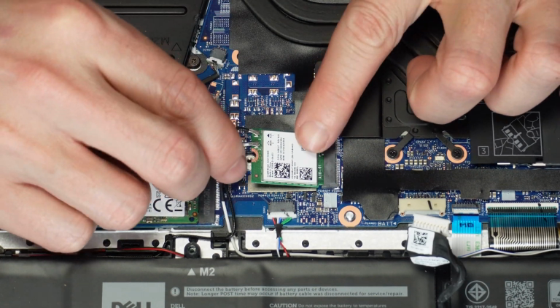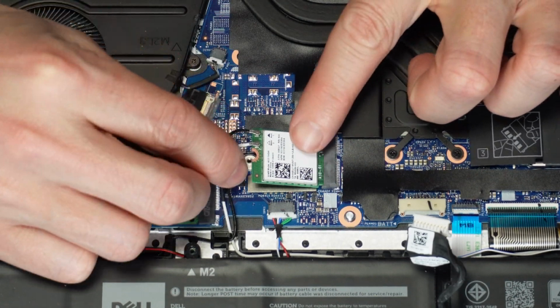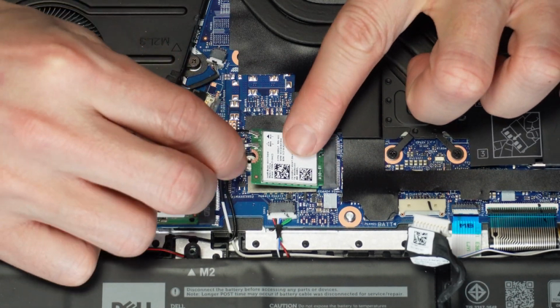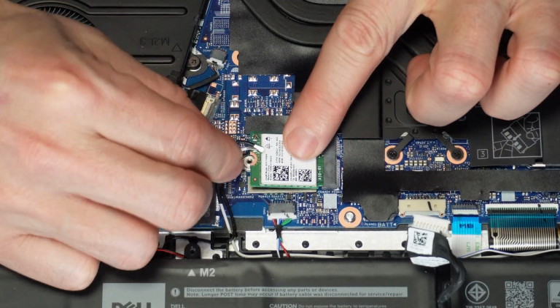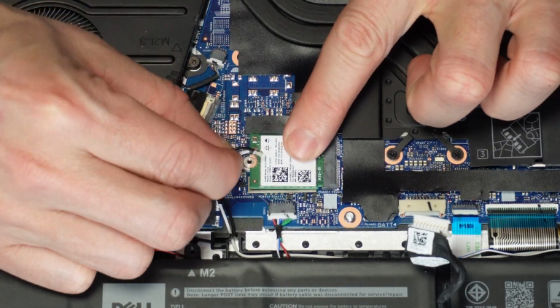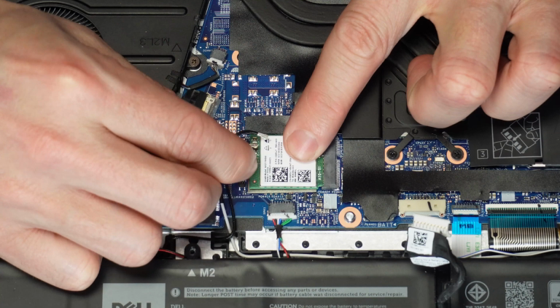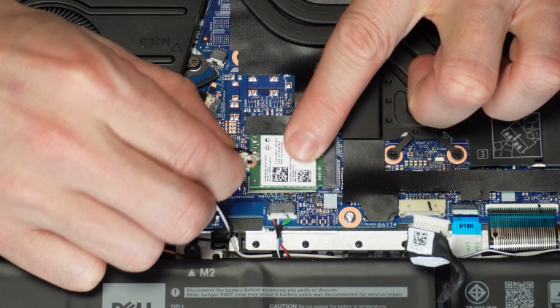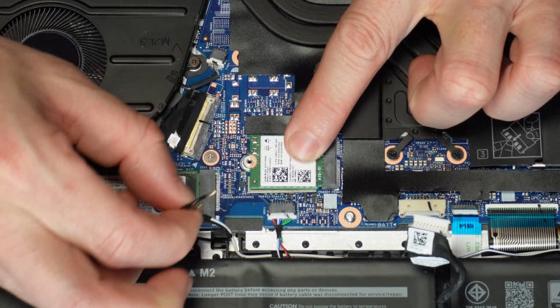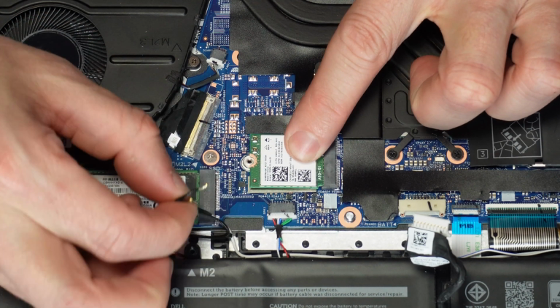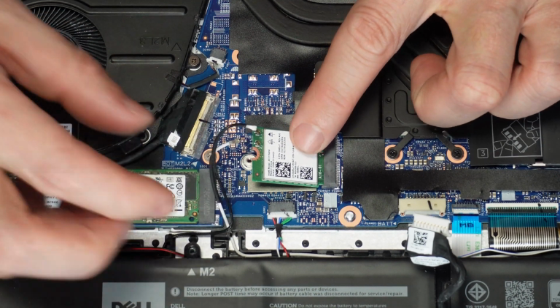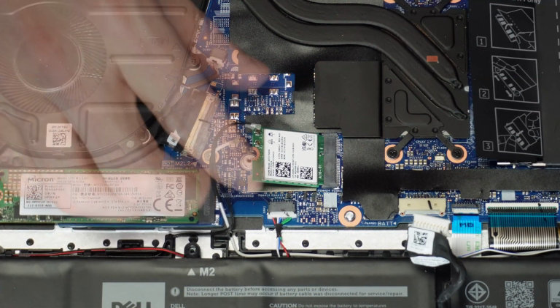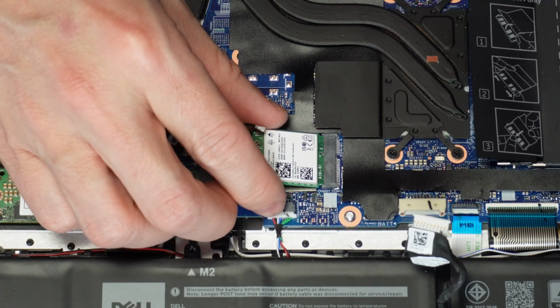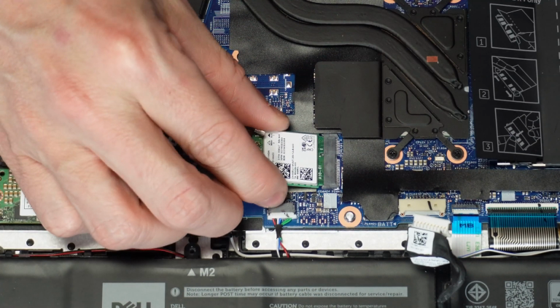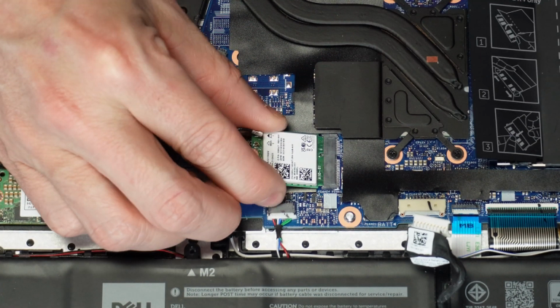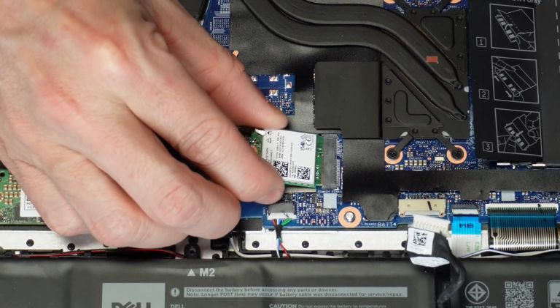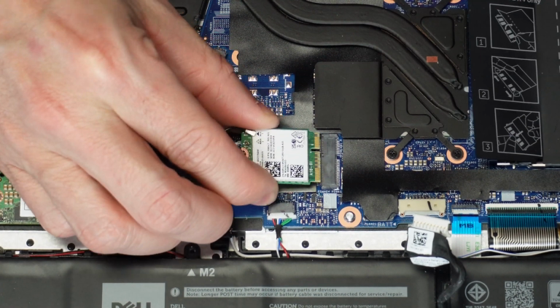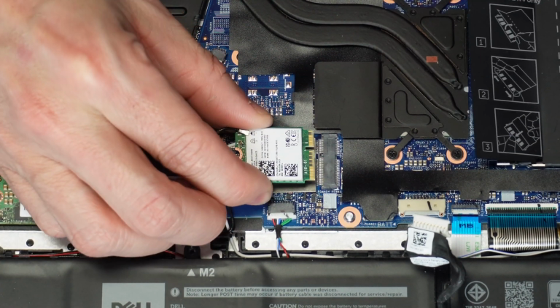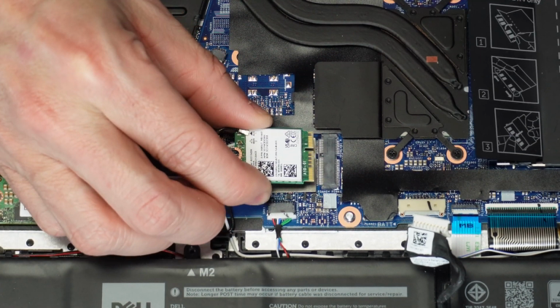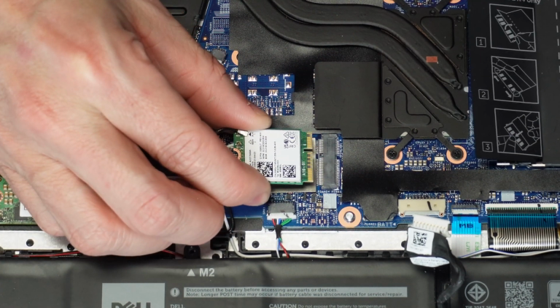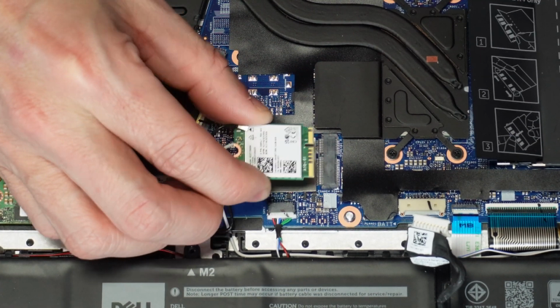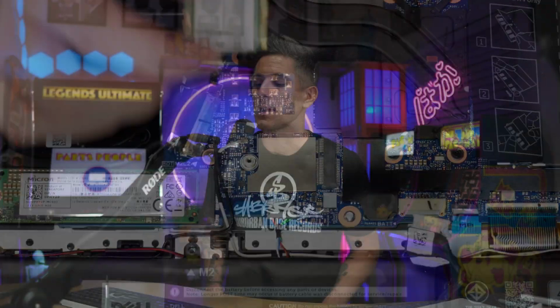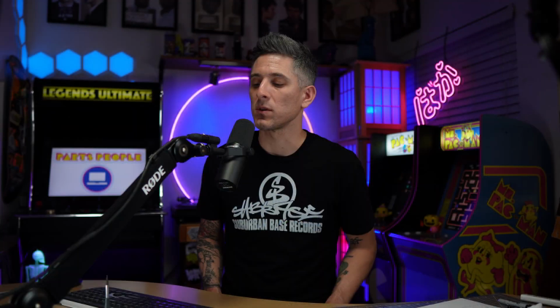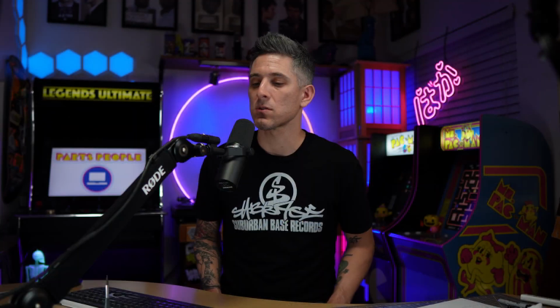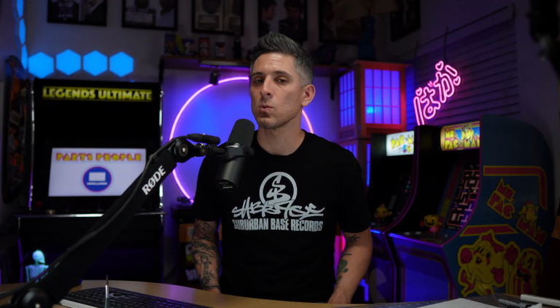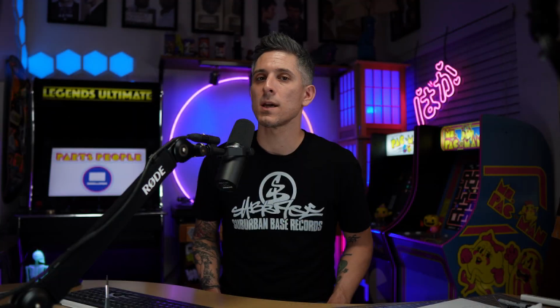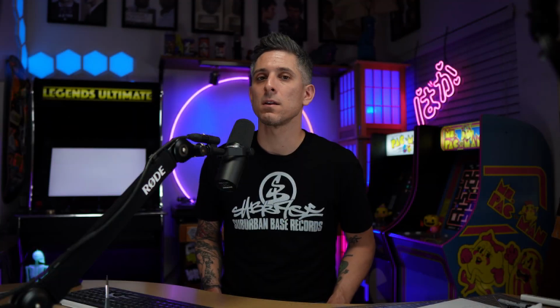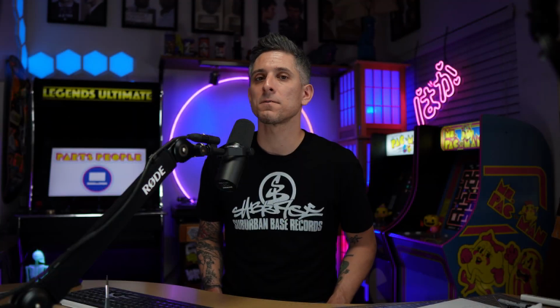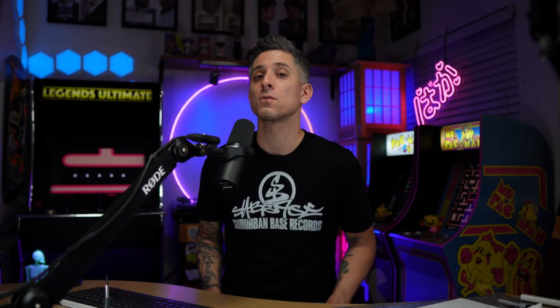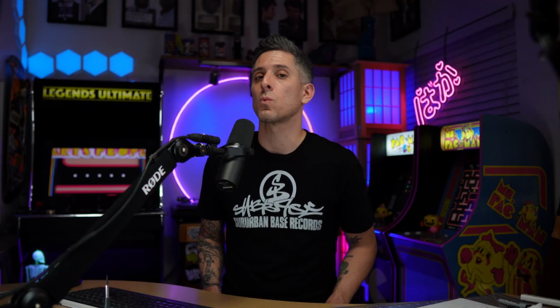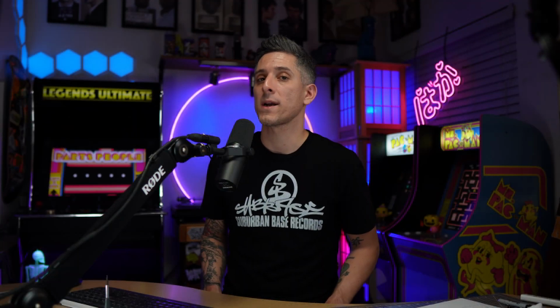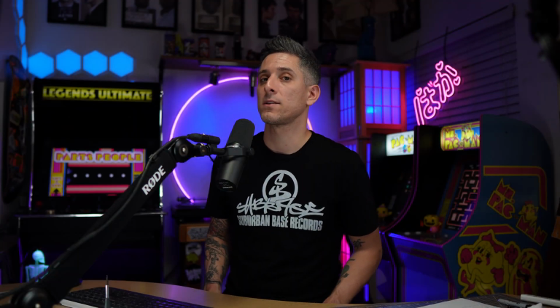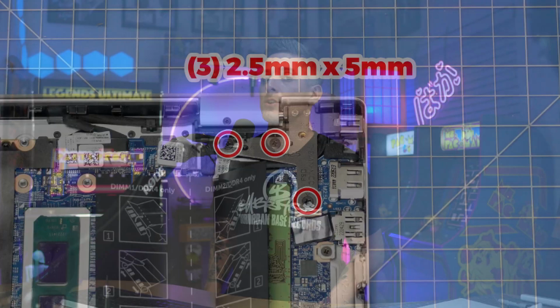Now unscrew and remove the bracket, then unsnap the antenna cables and slide out the wireless card. Now unscrew and lift the right hinge.